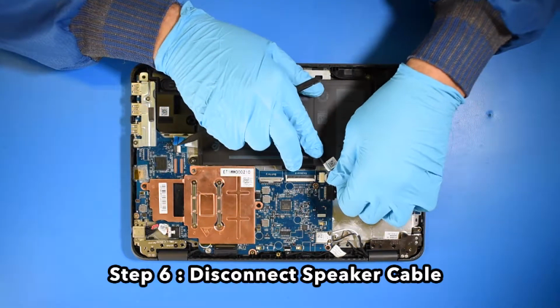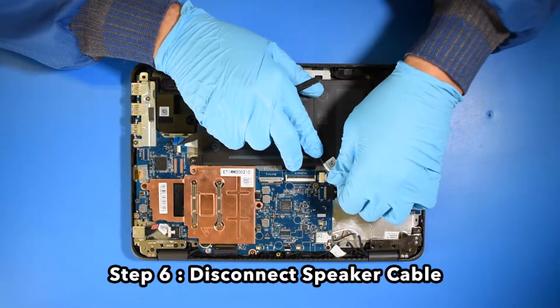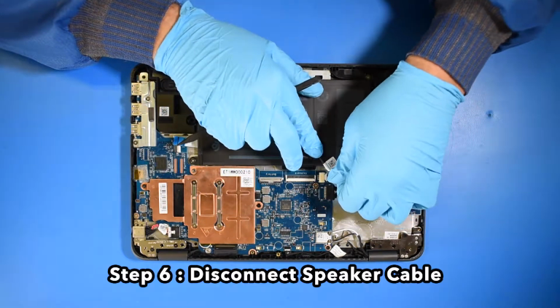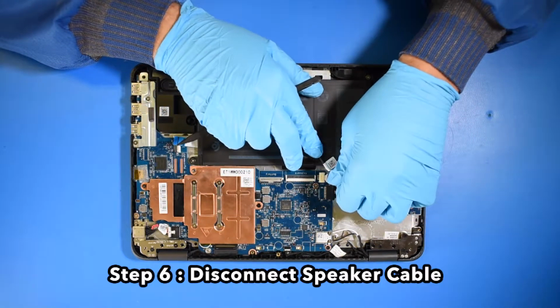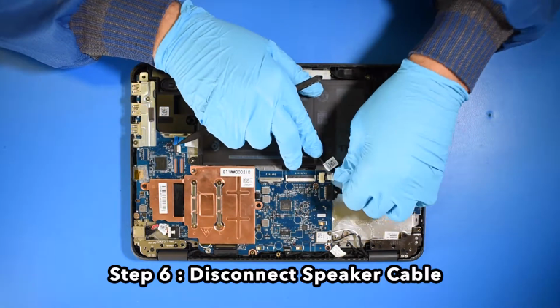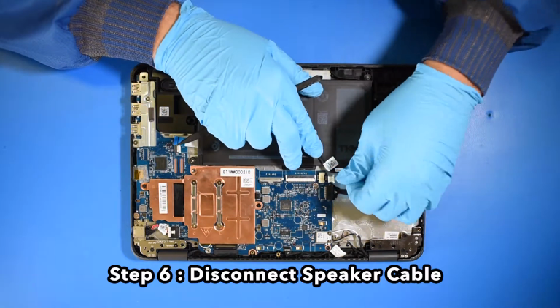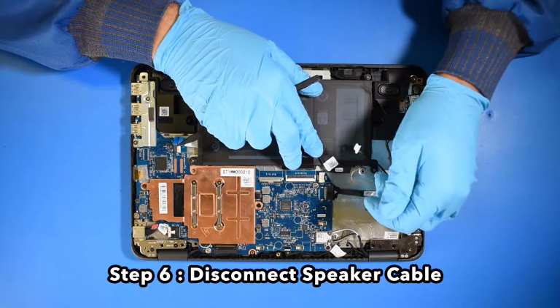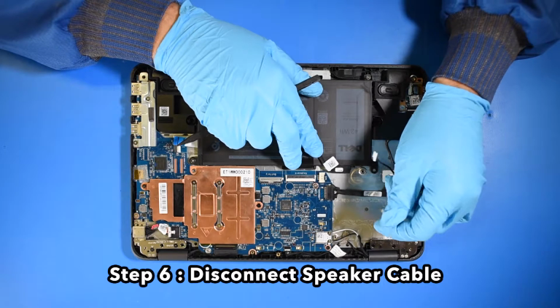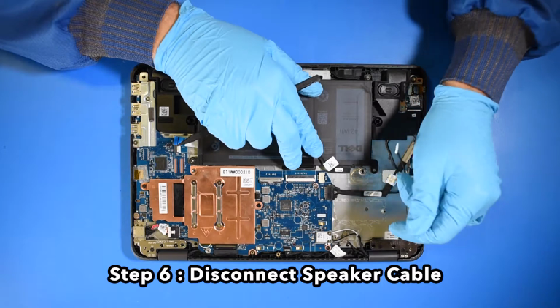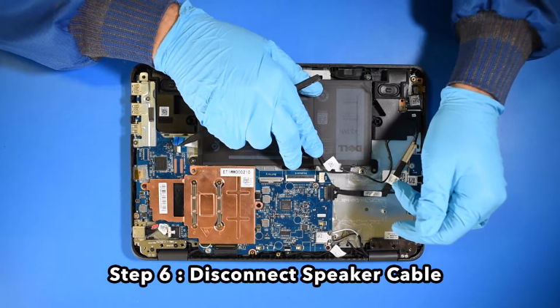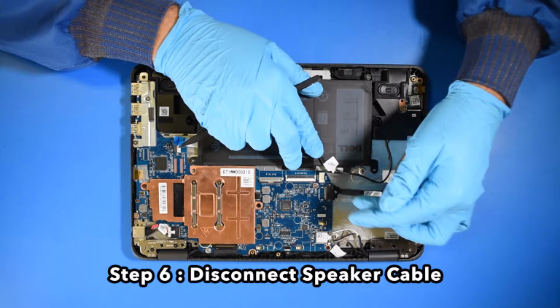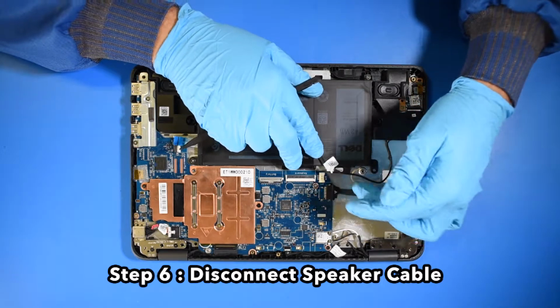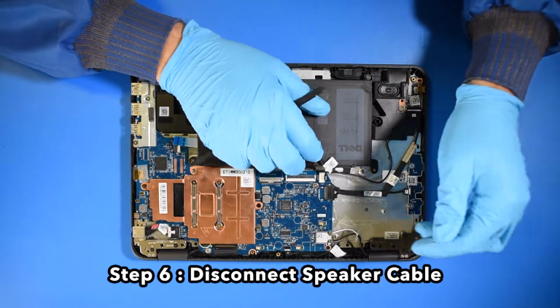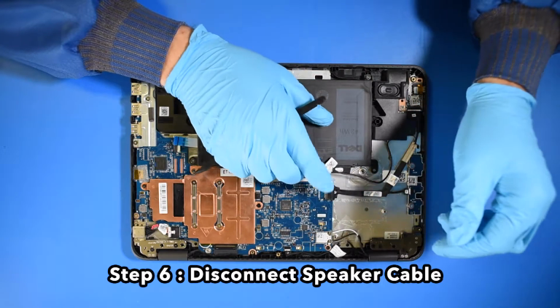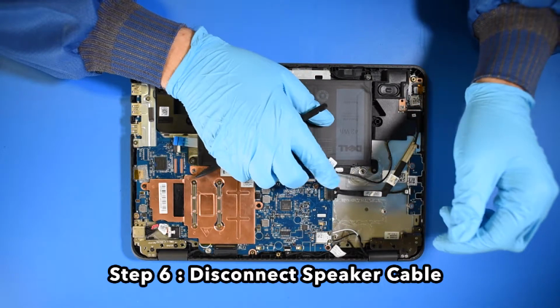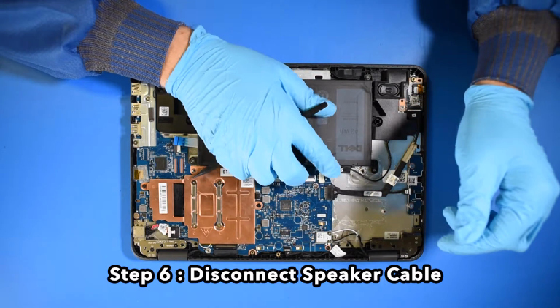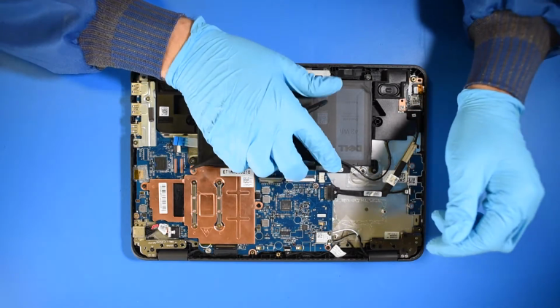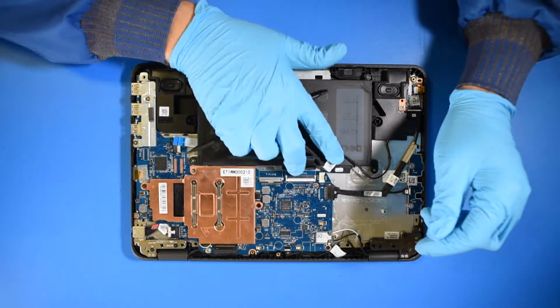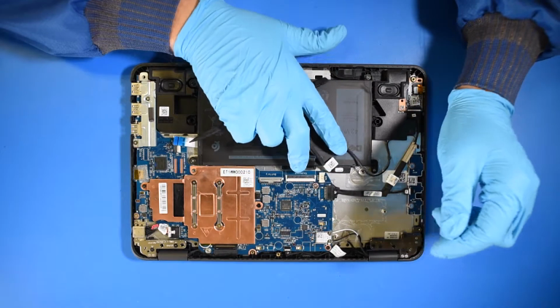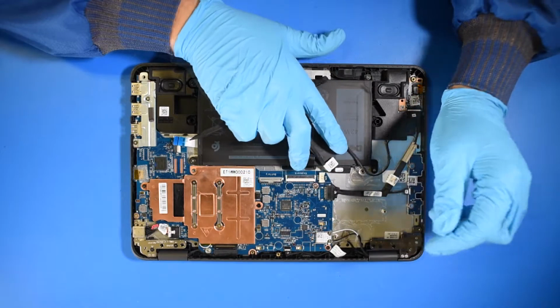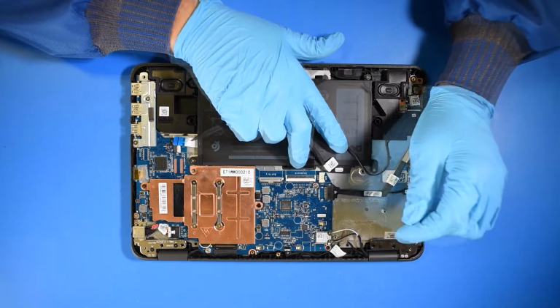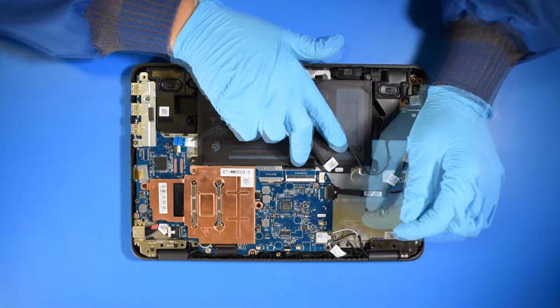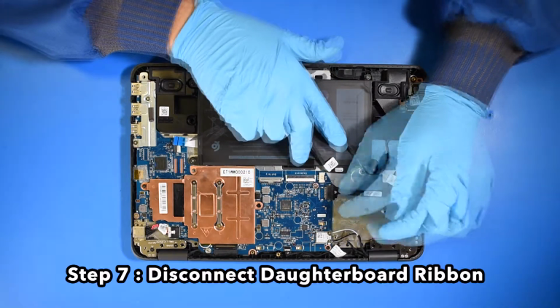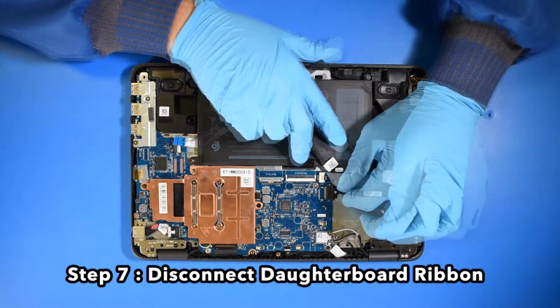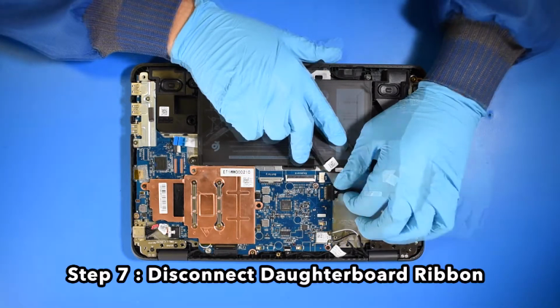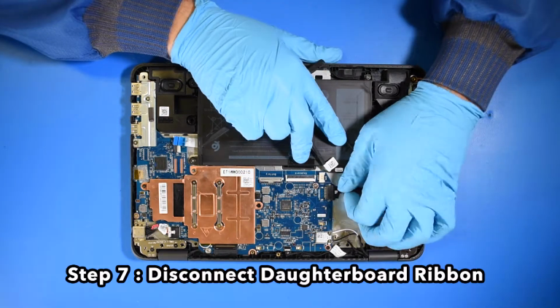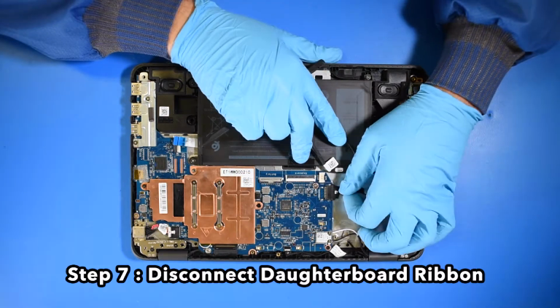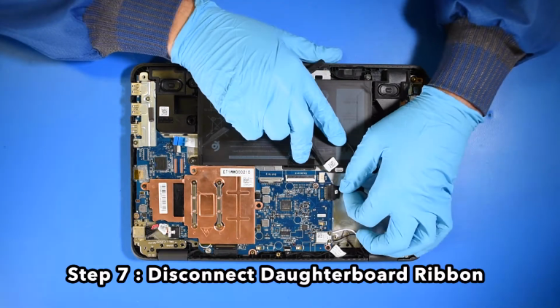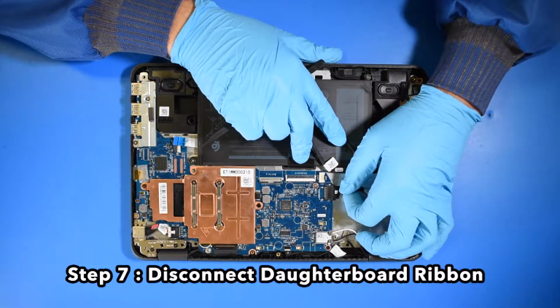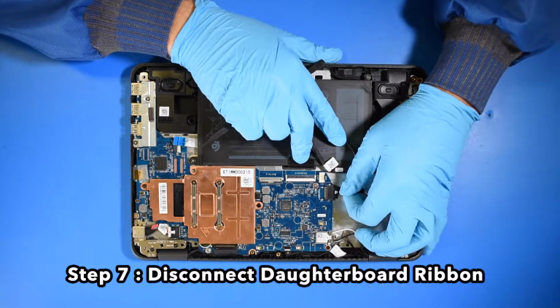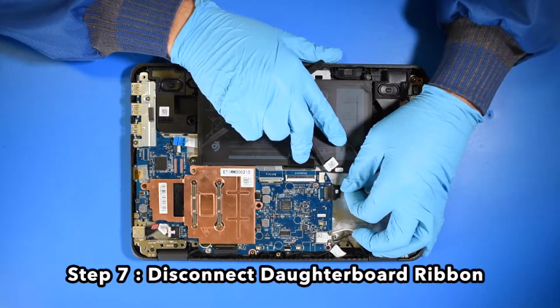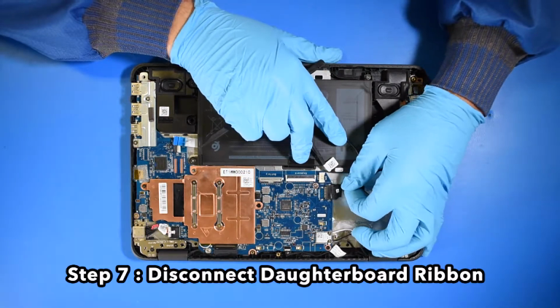Step 6. Disconnect the speaker cable. Step 7. Disconnect the daughterboard ribbon.